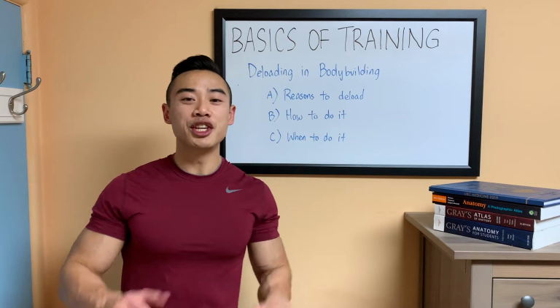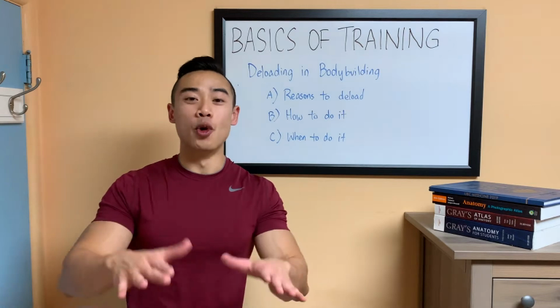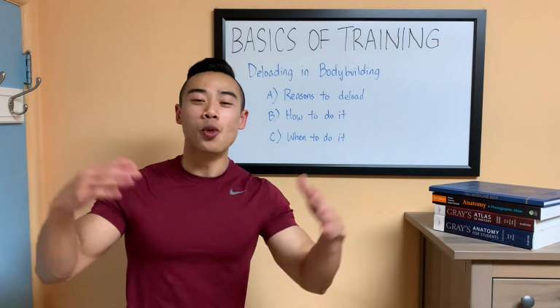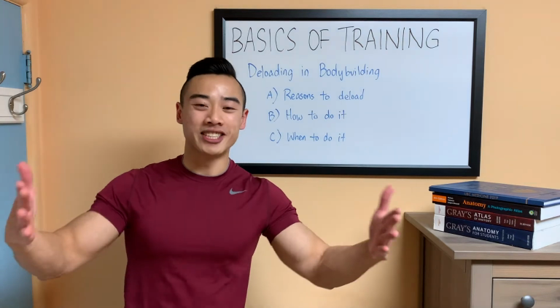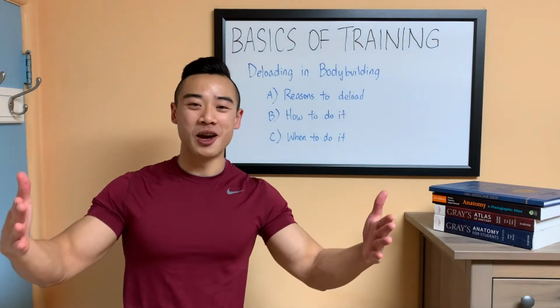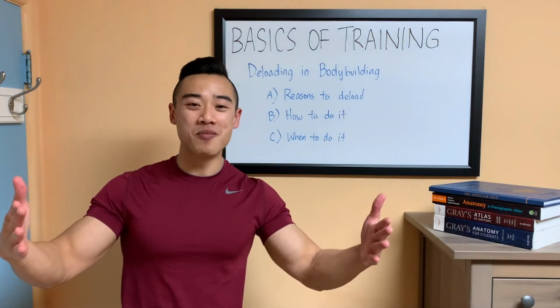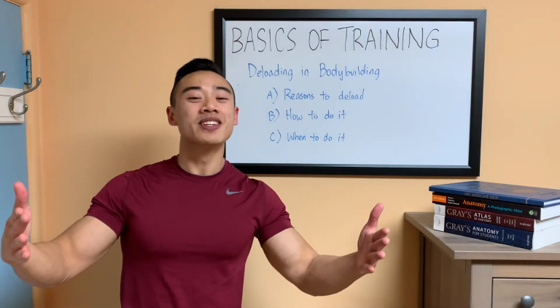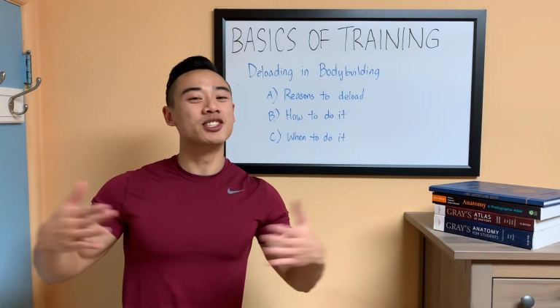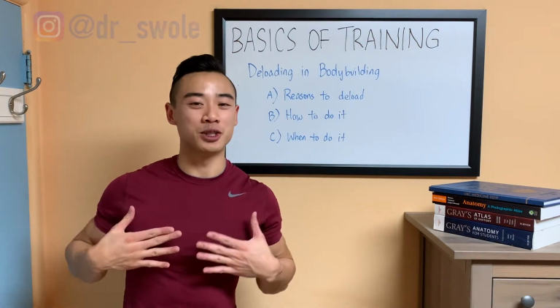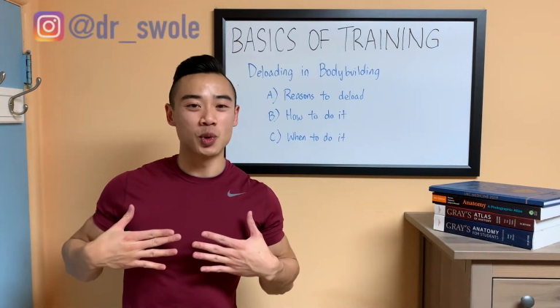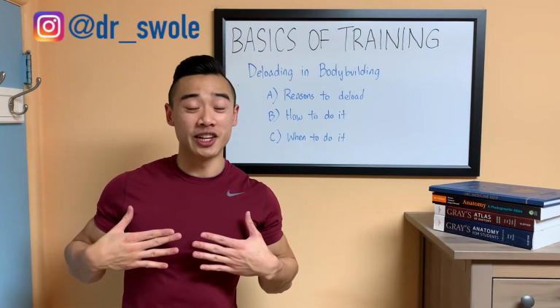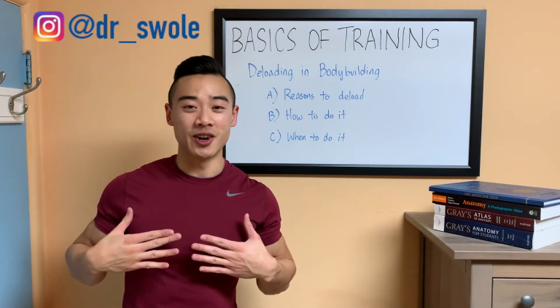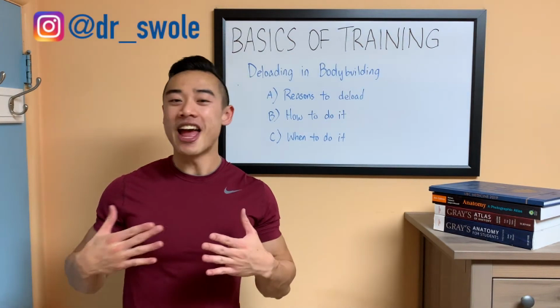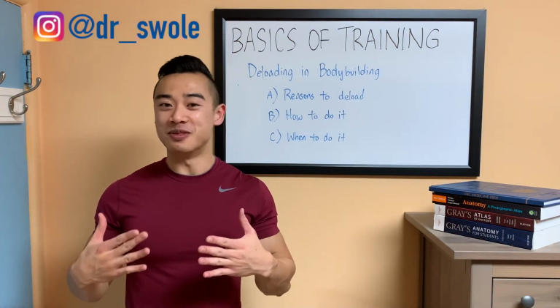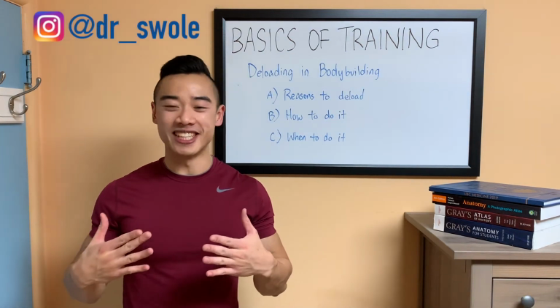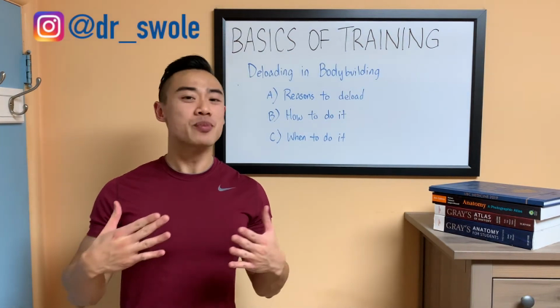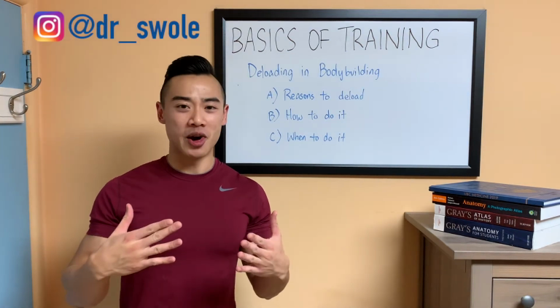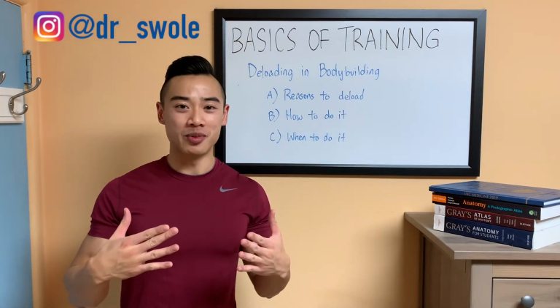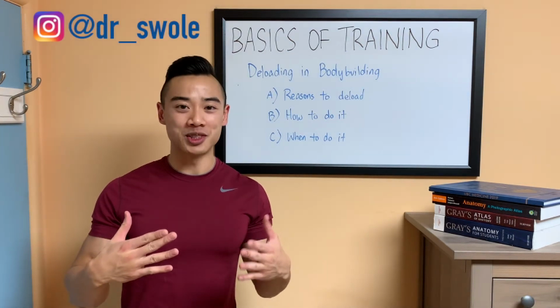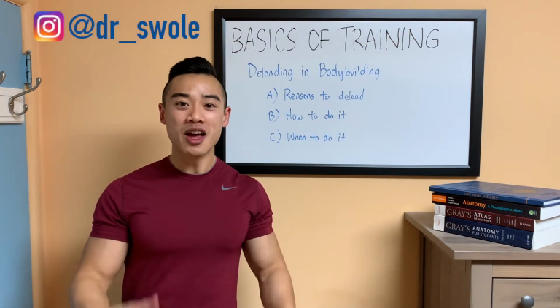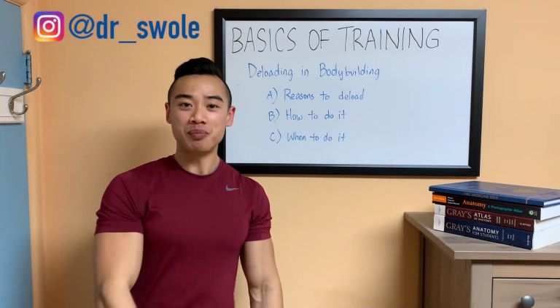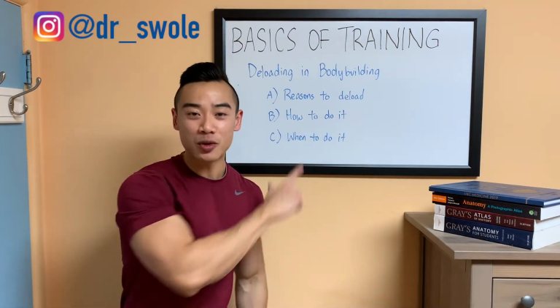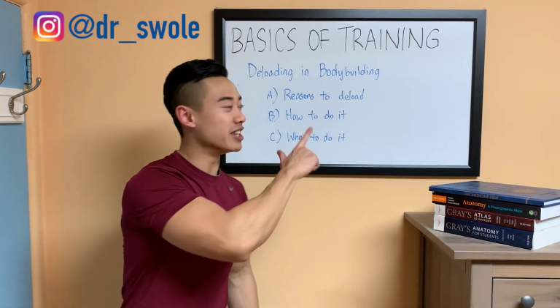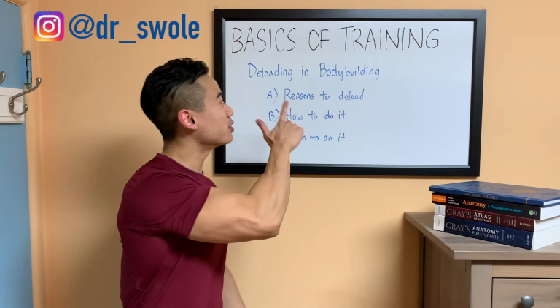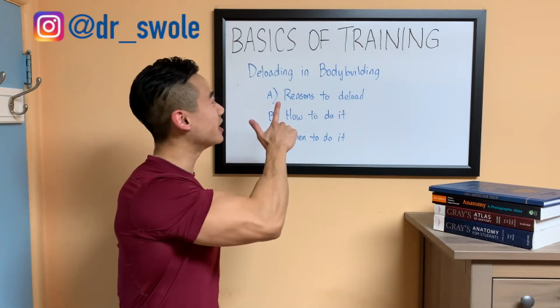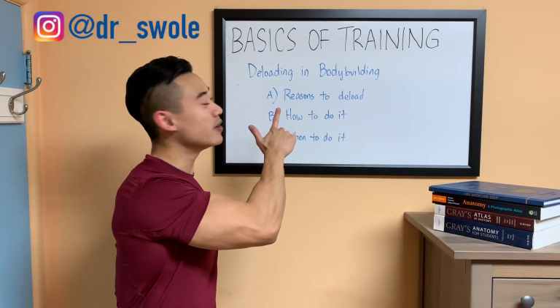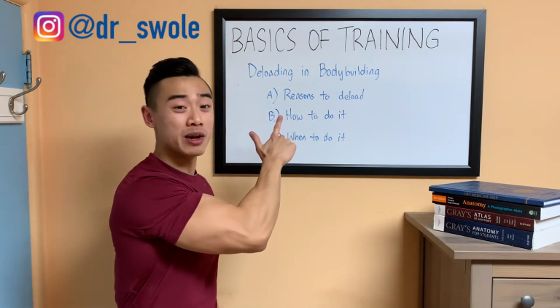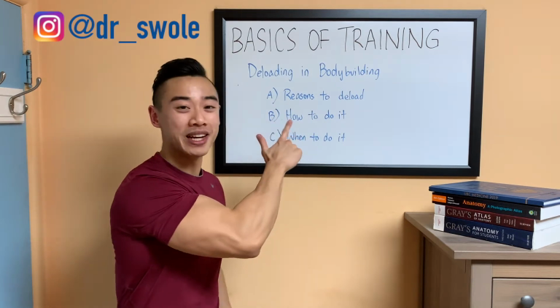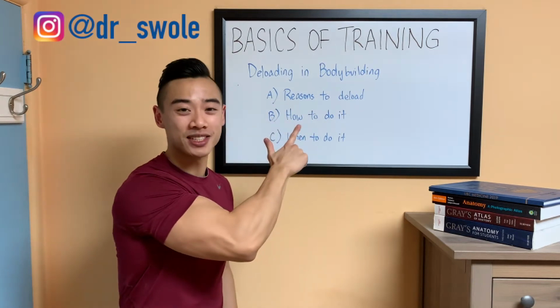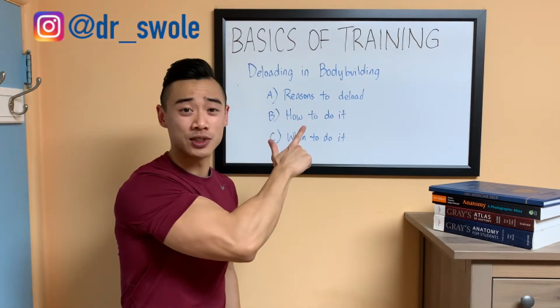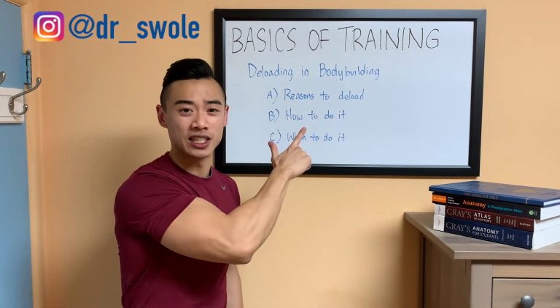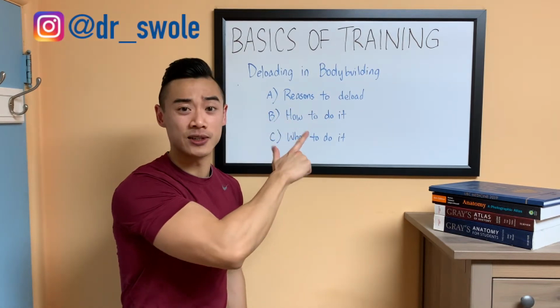Yo, what's up? Dr. Soul here, MD, bodybuilder, back with another video in my Basics of Training series.